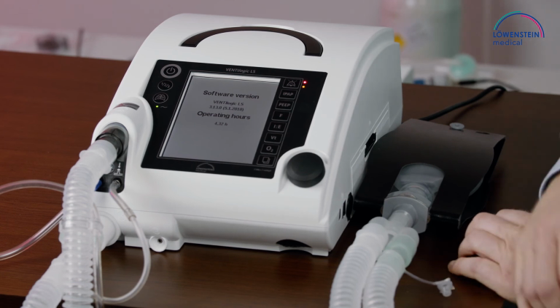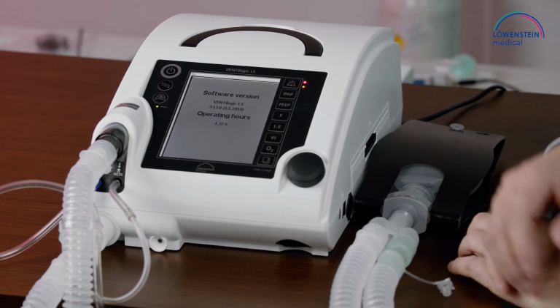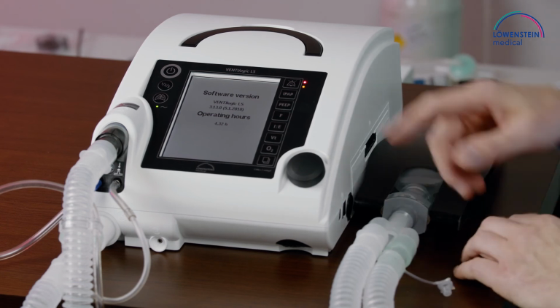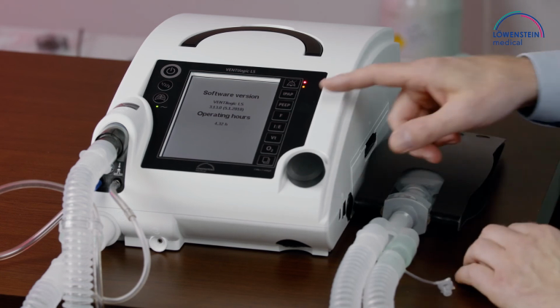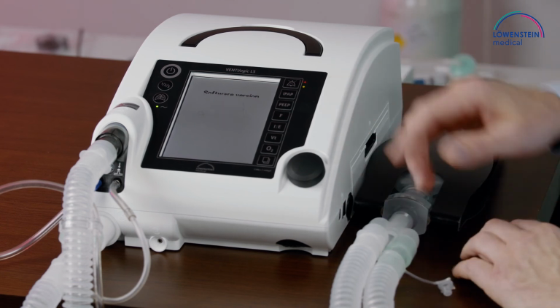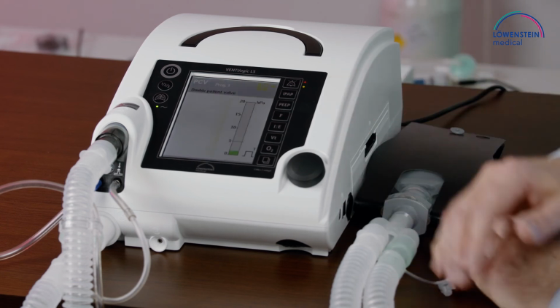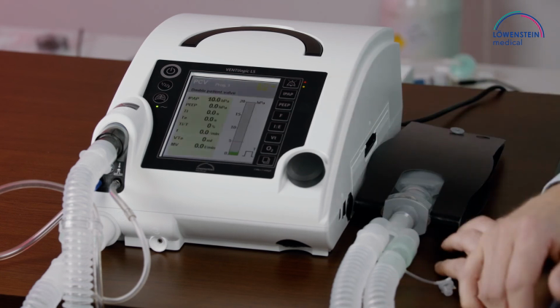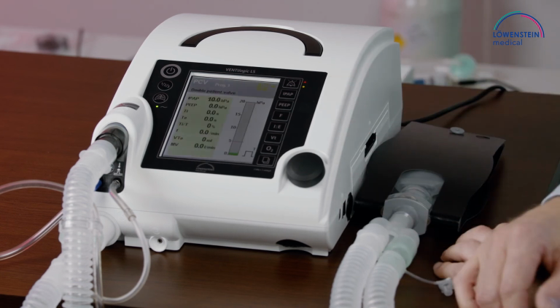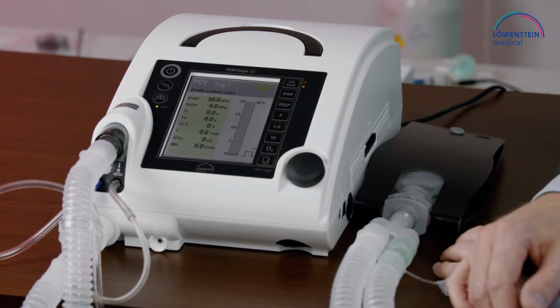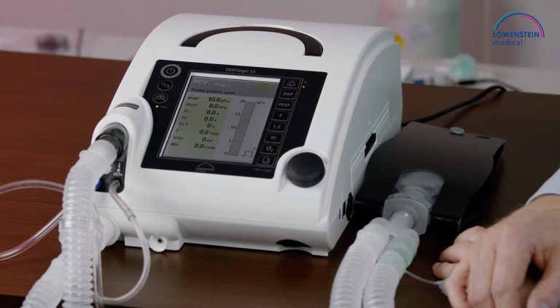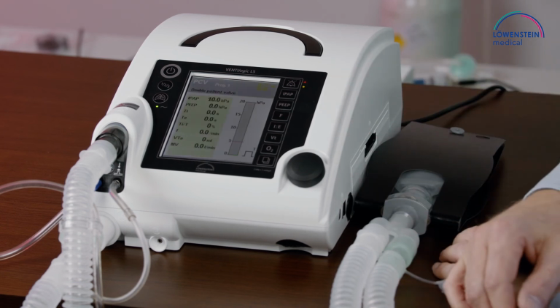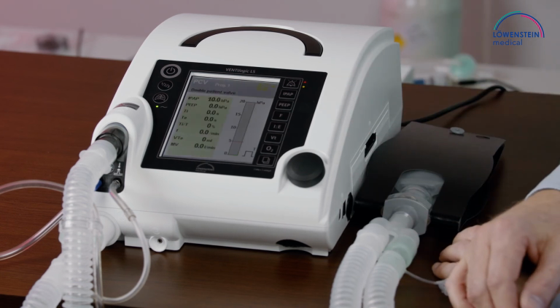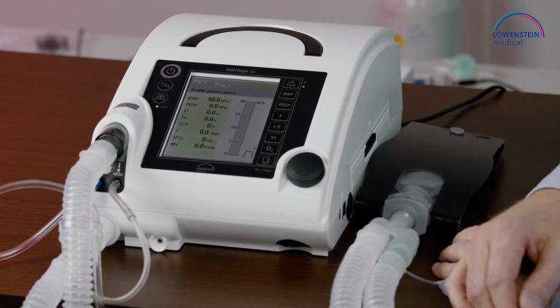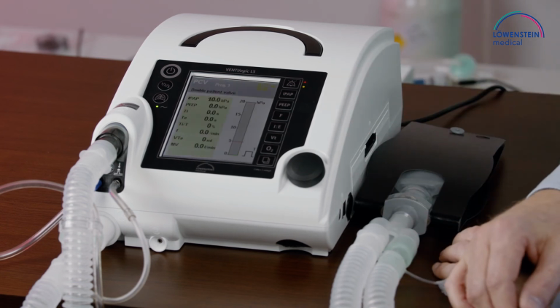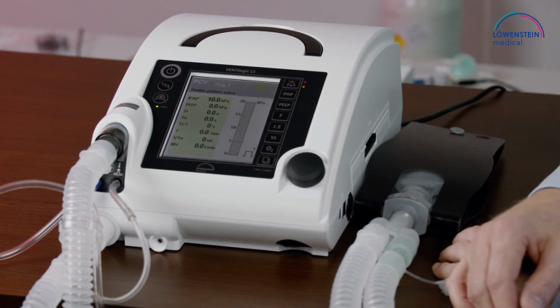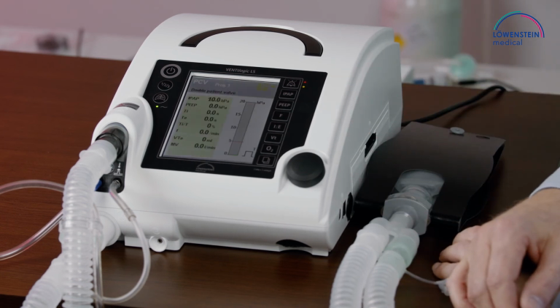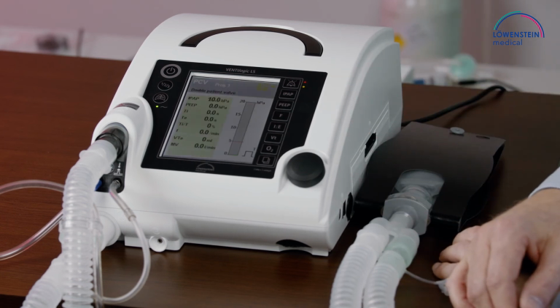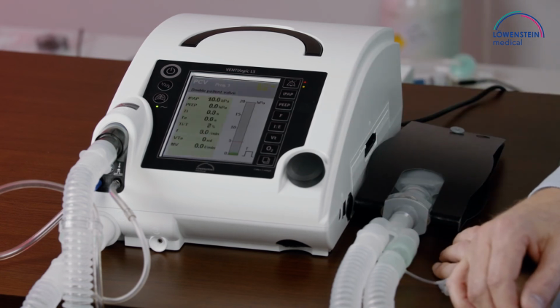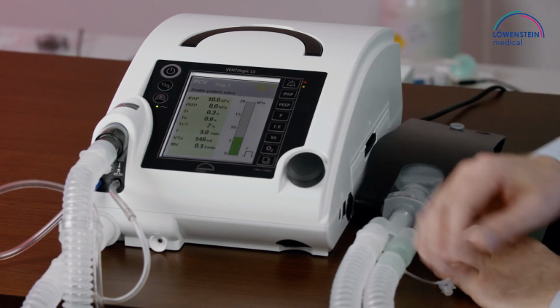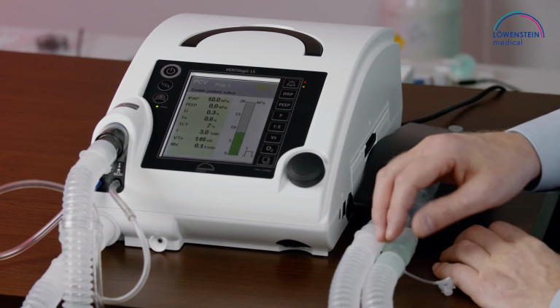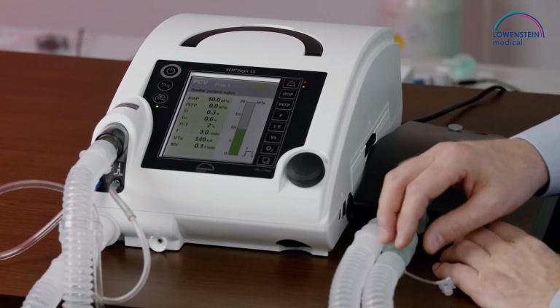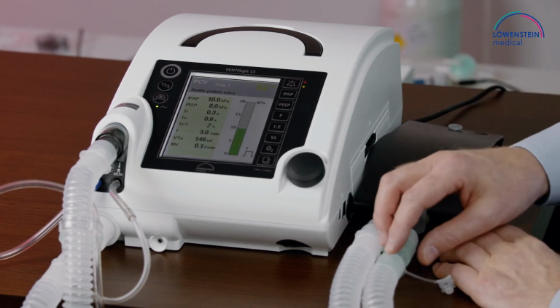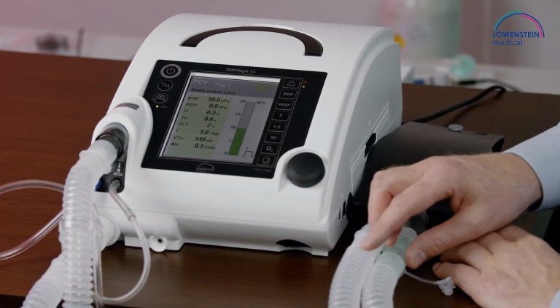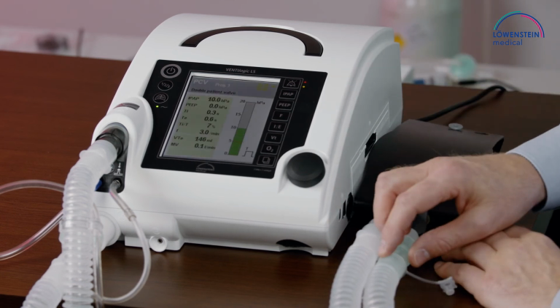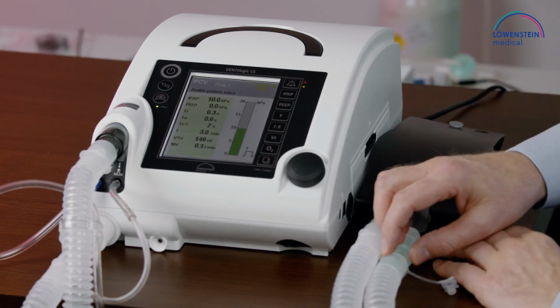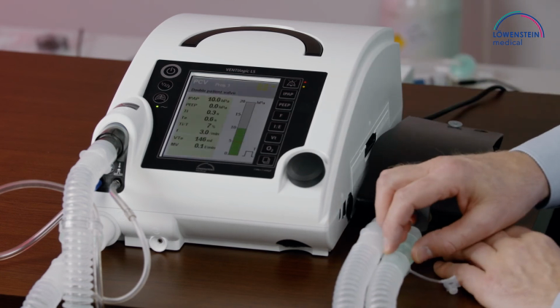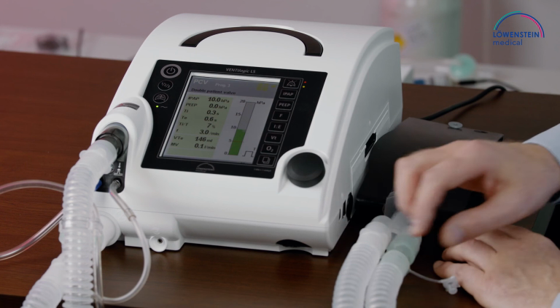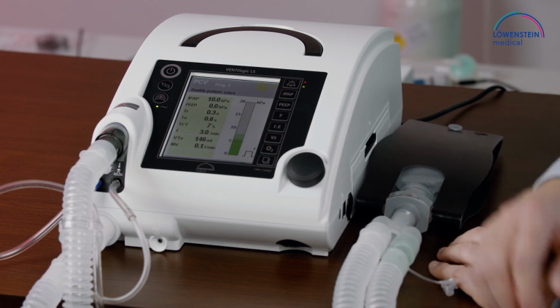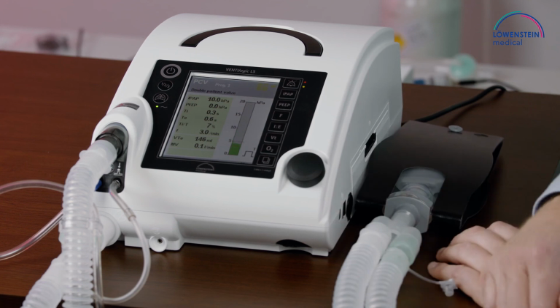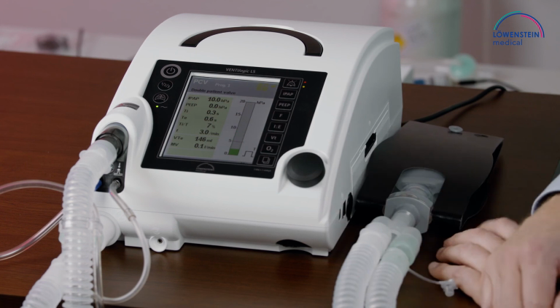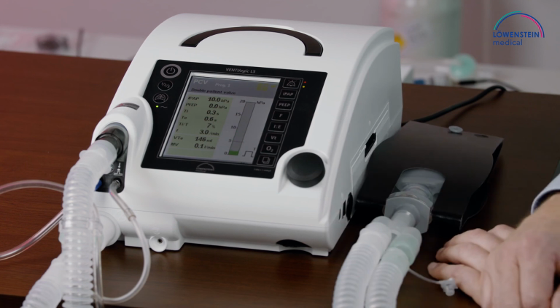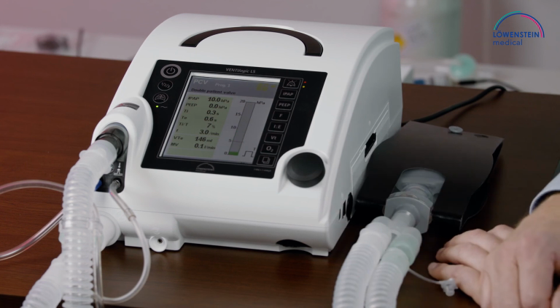On the display, we can see all the important information for this ventilation.